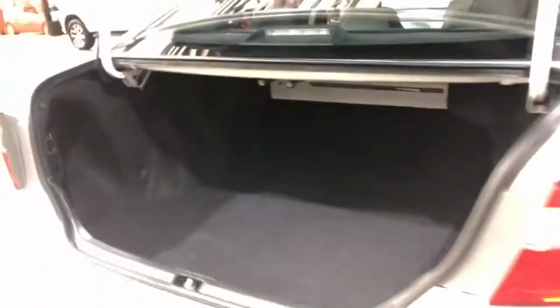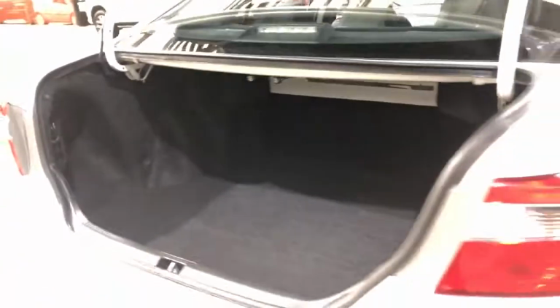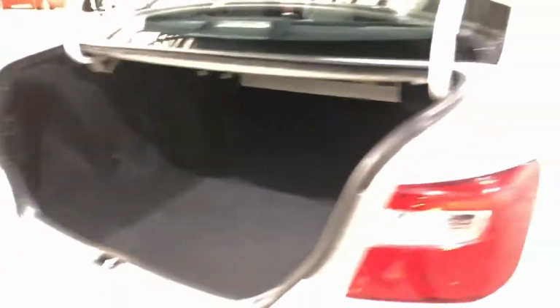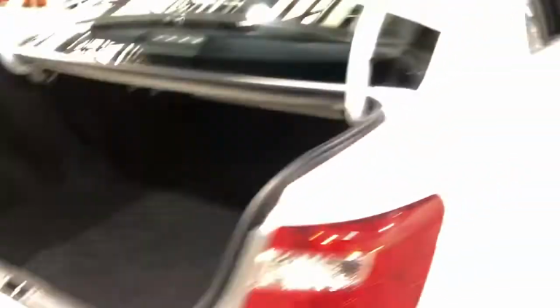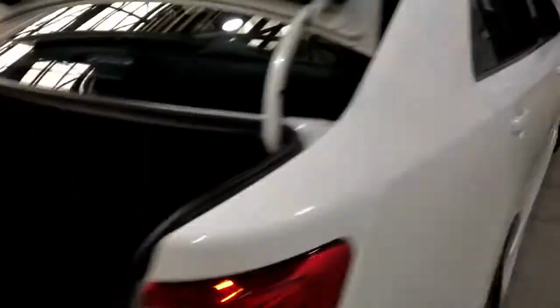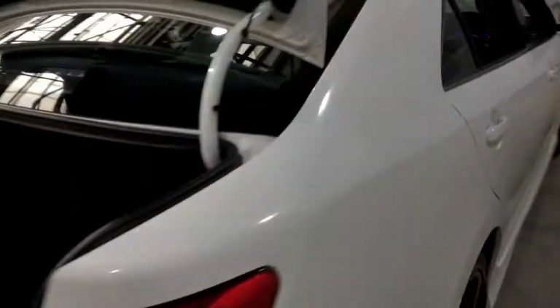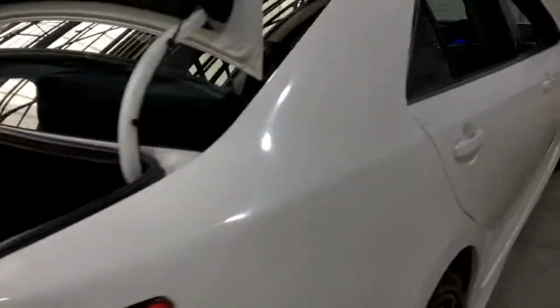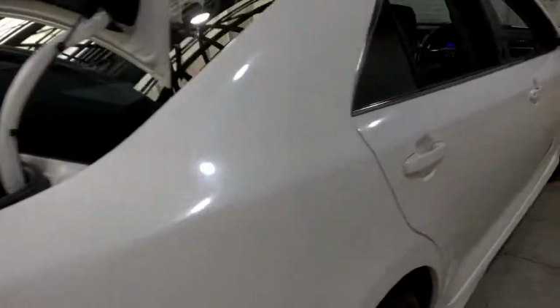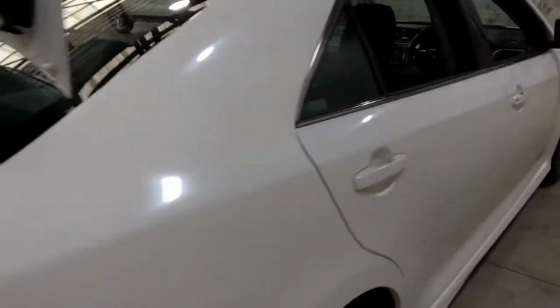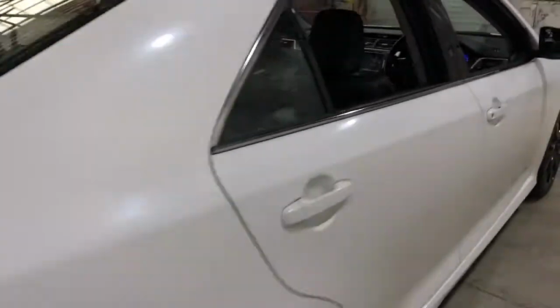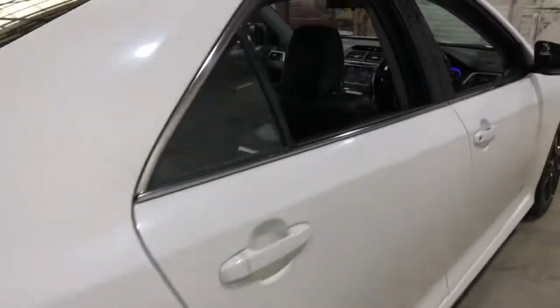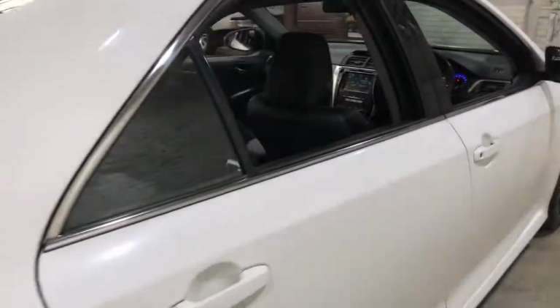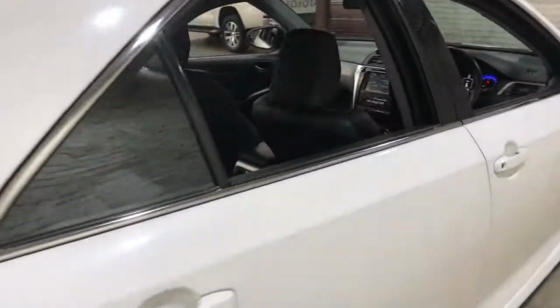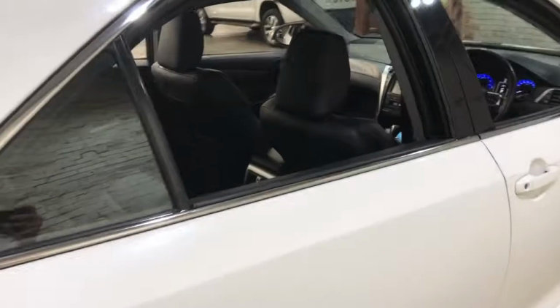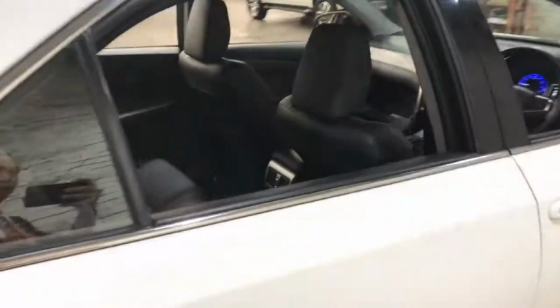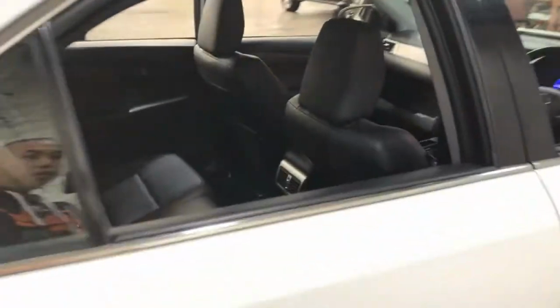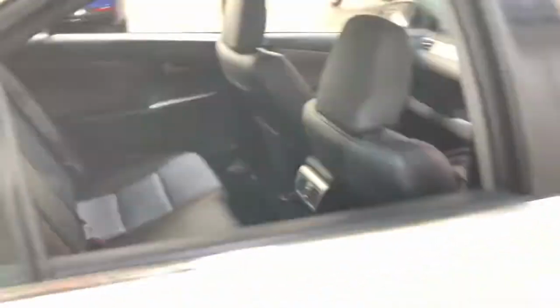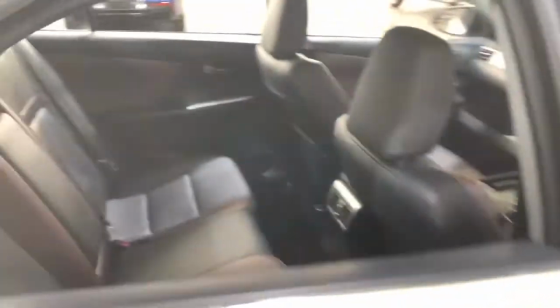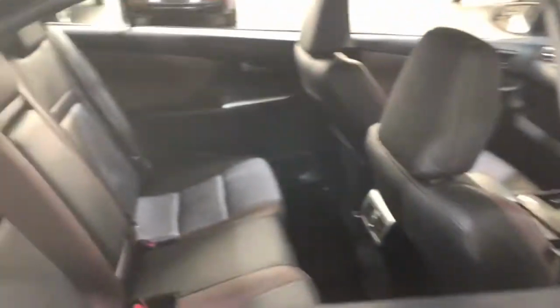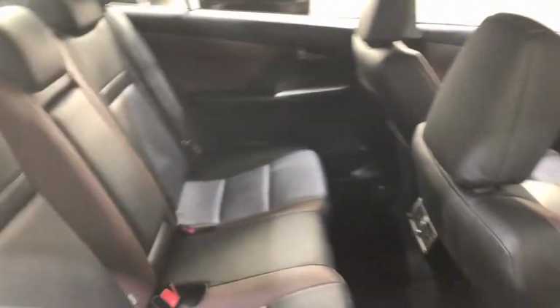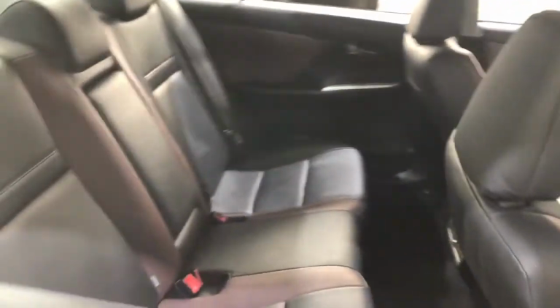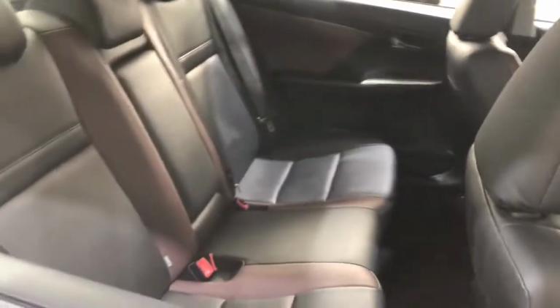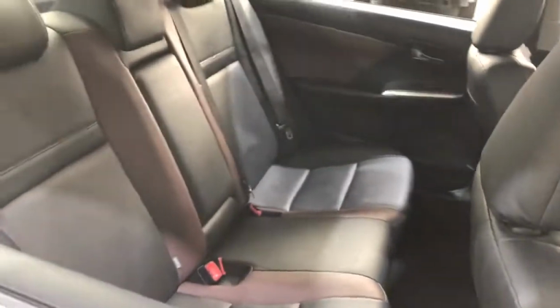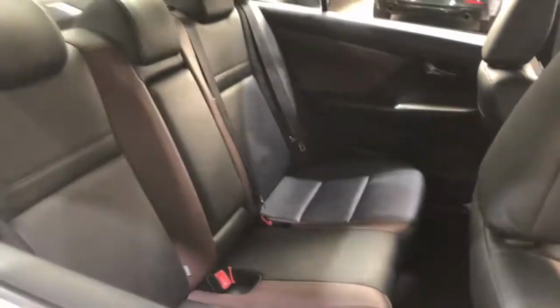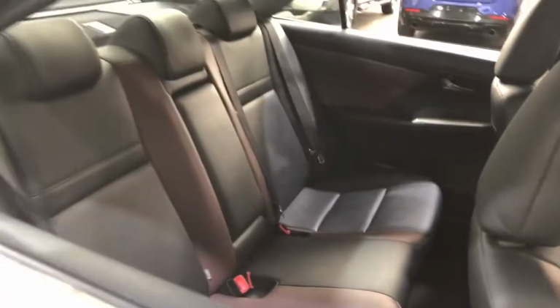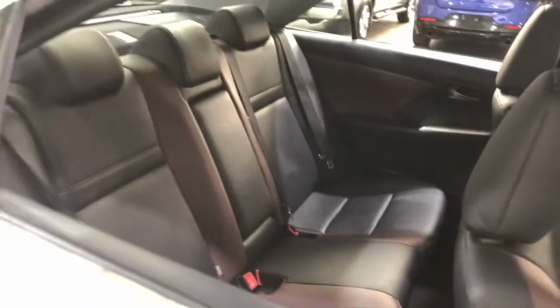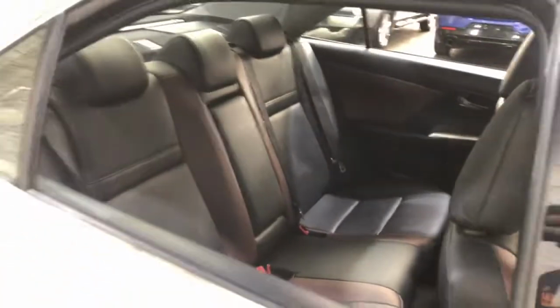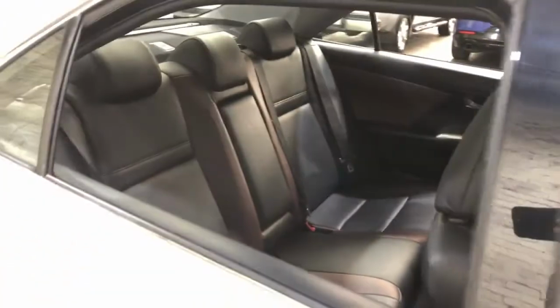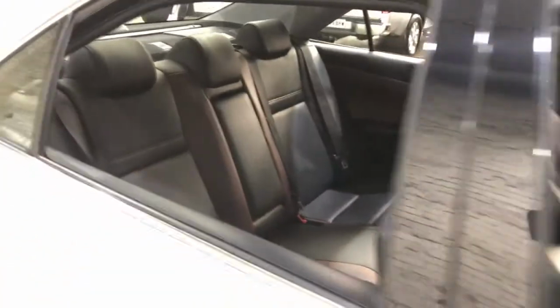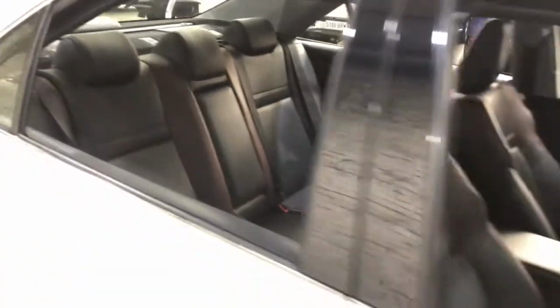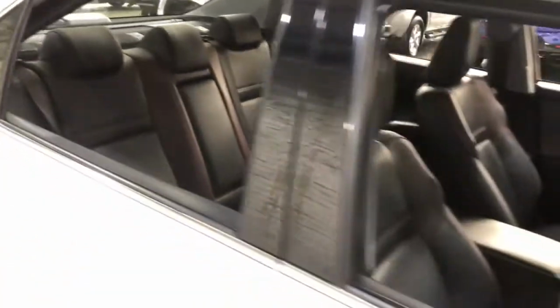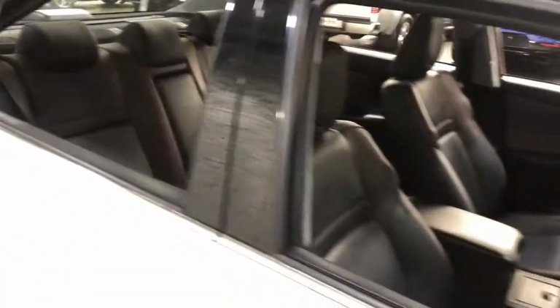Moving our way into the car, it comes in full leather interior with plenty of back seat space for your passengers, and same goes for the front.